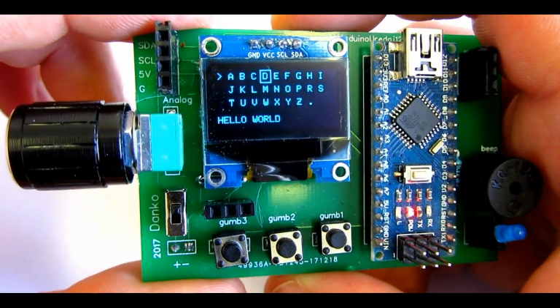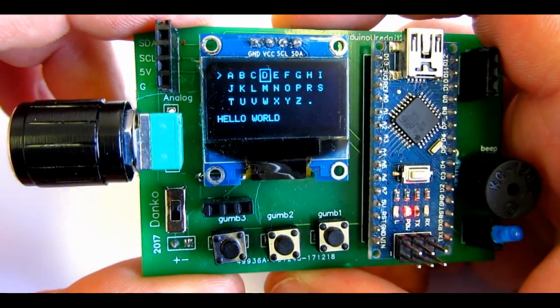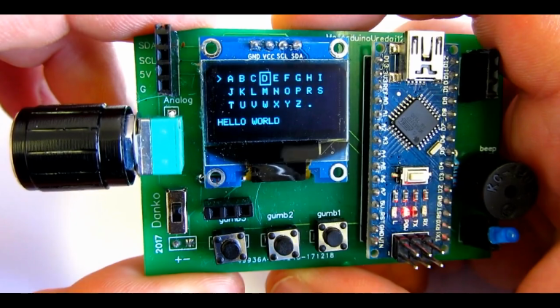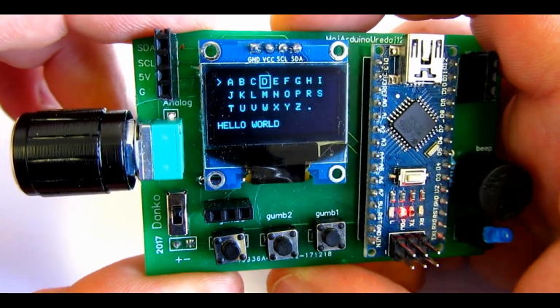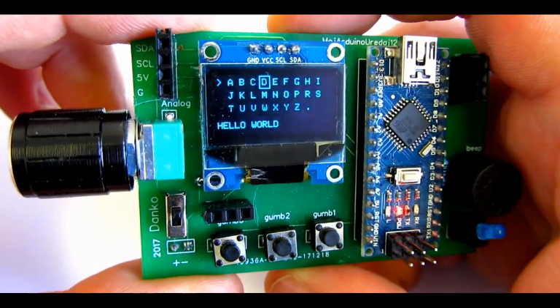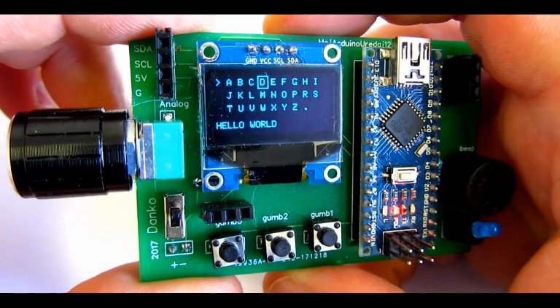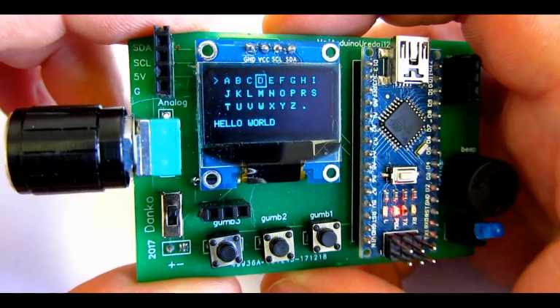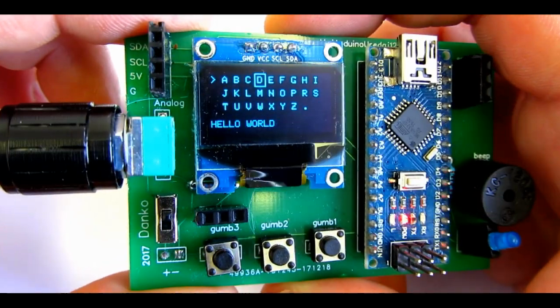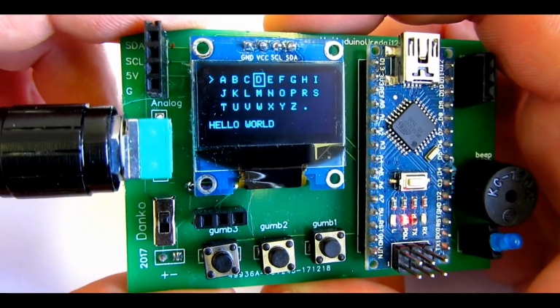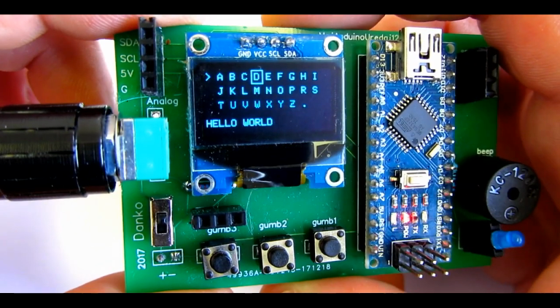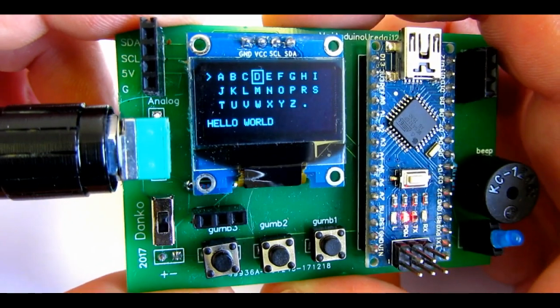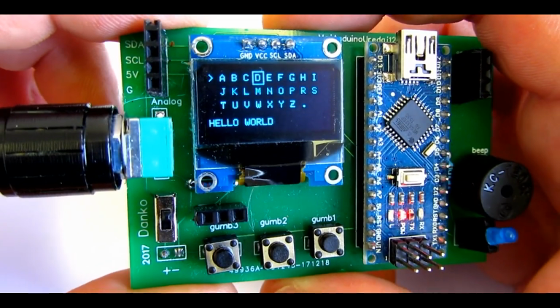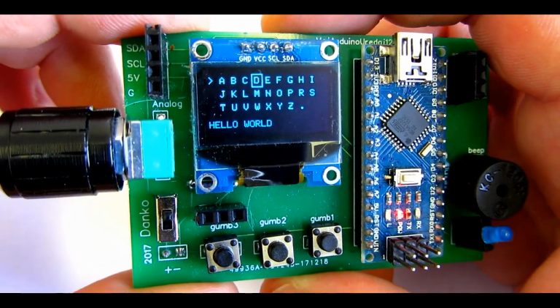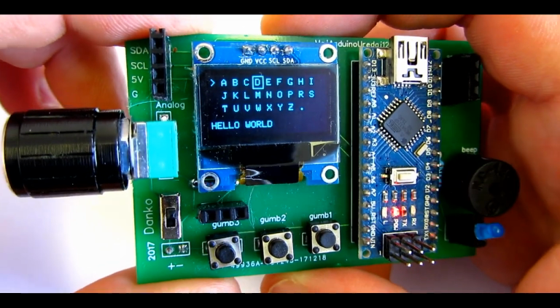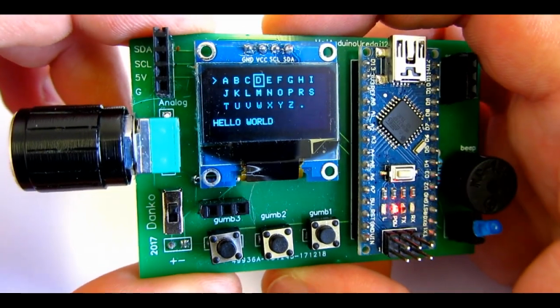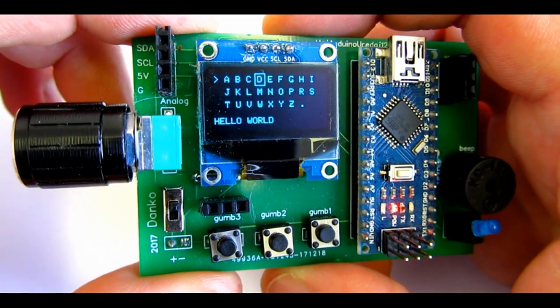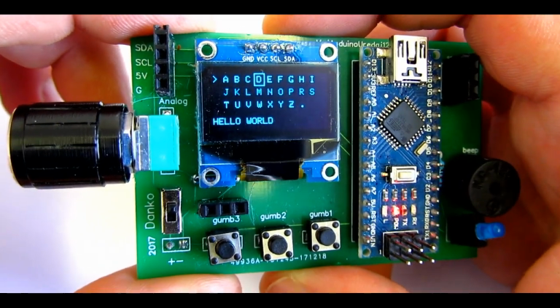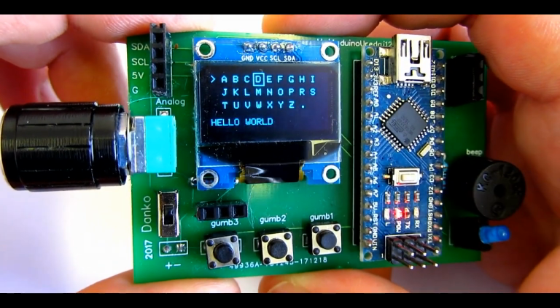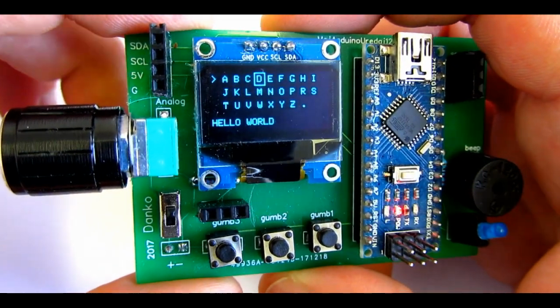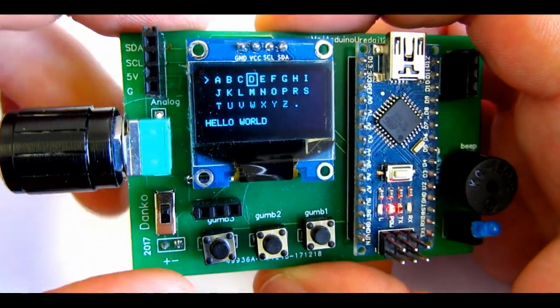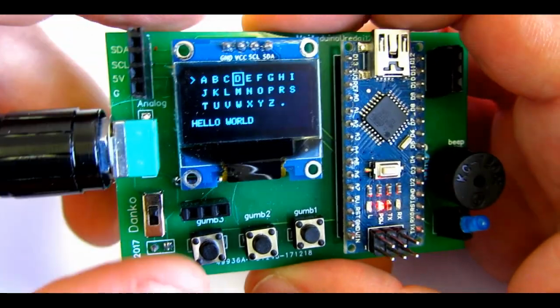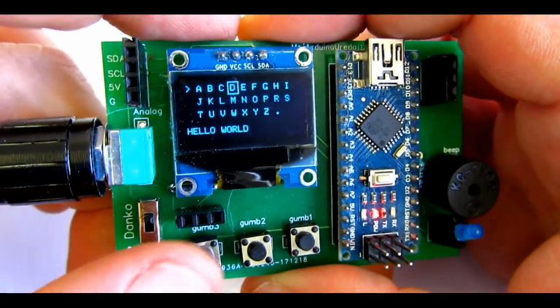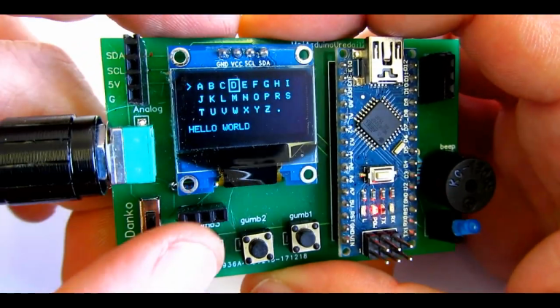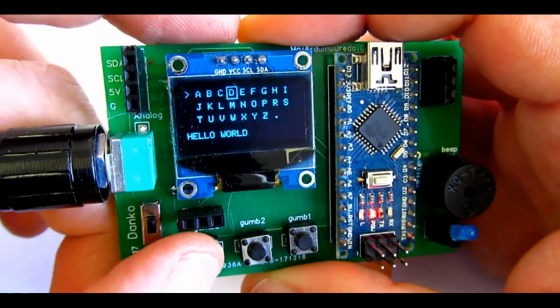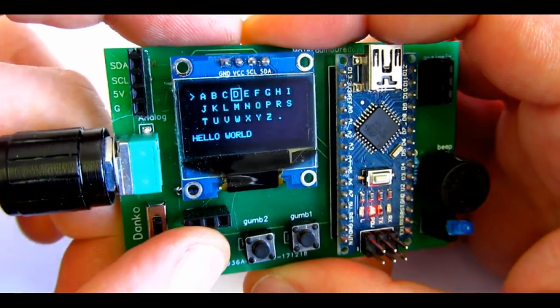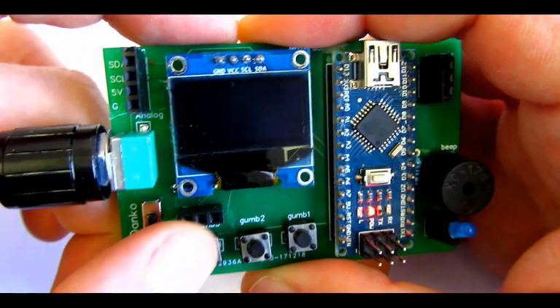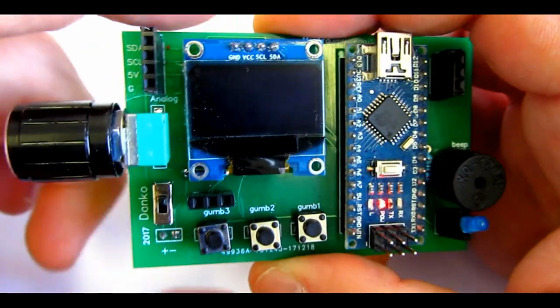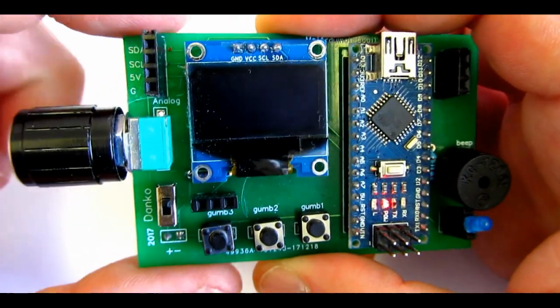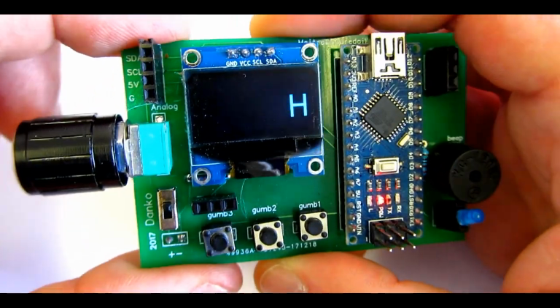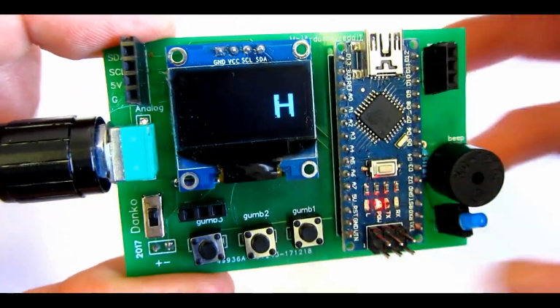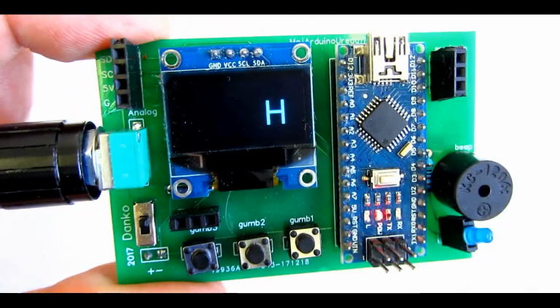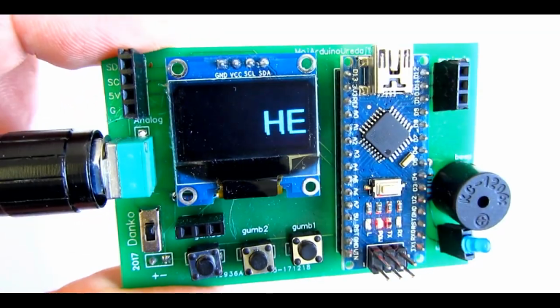In this example, text typed with the keyboard will scroll on the screen forever.